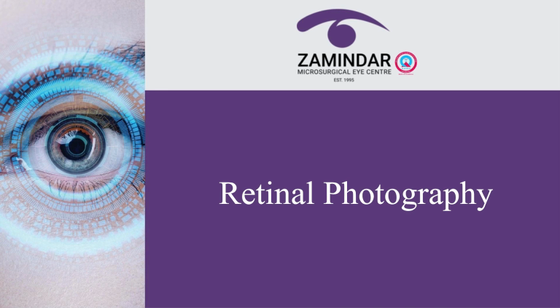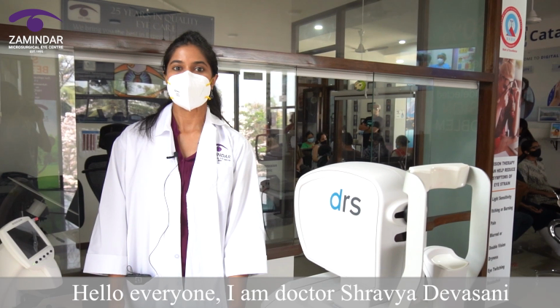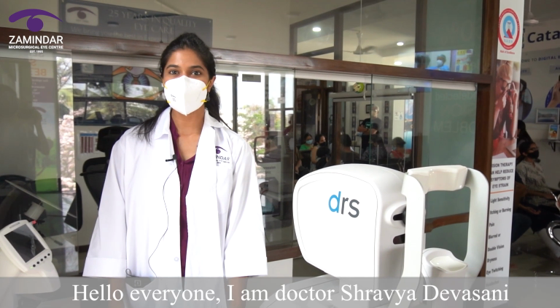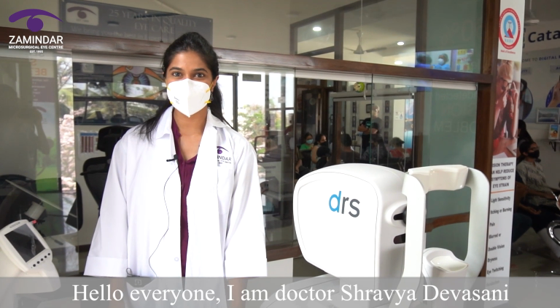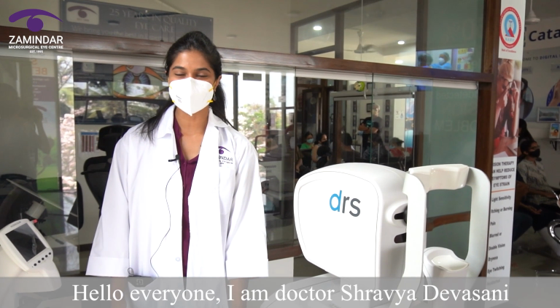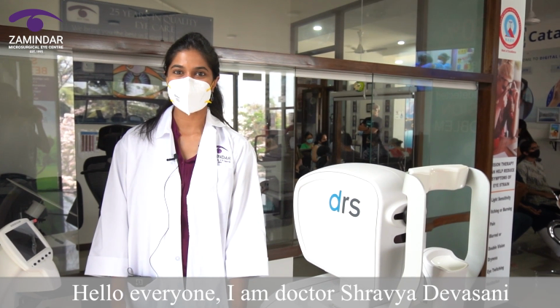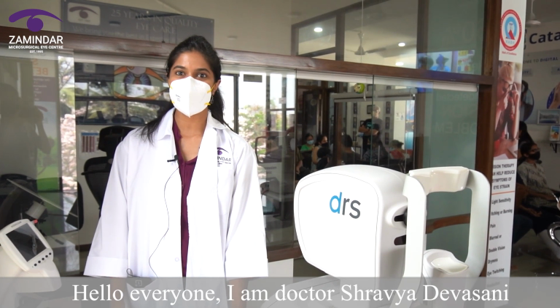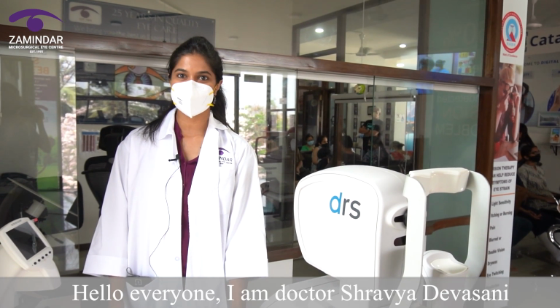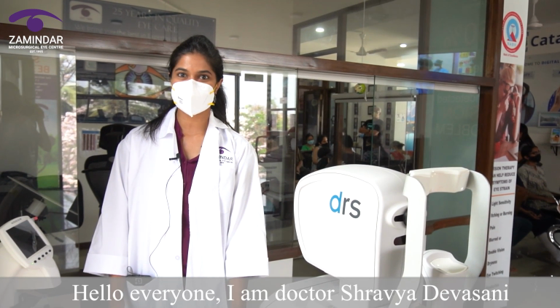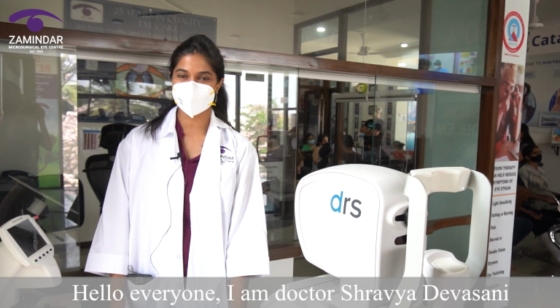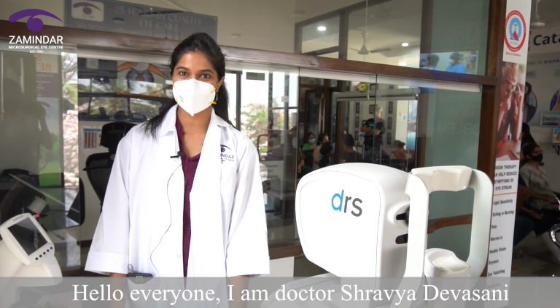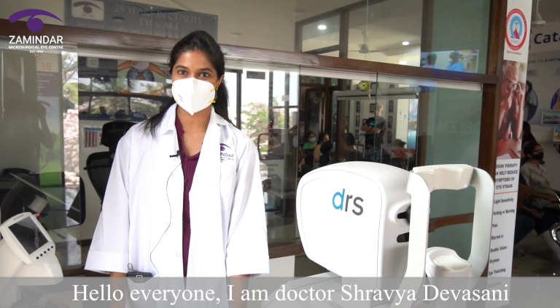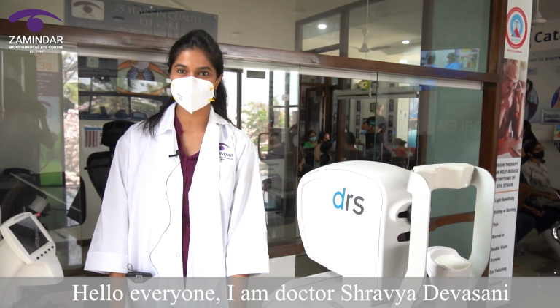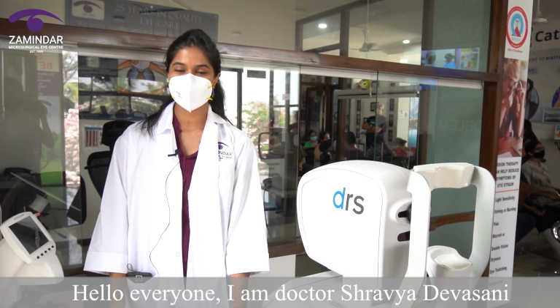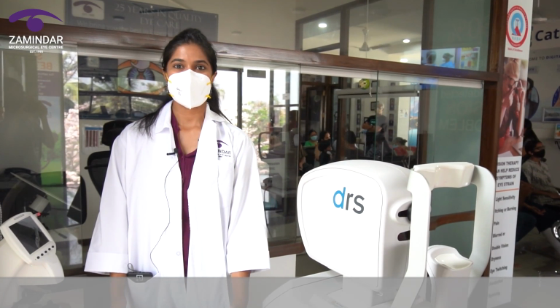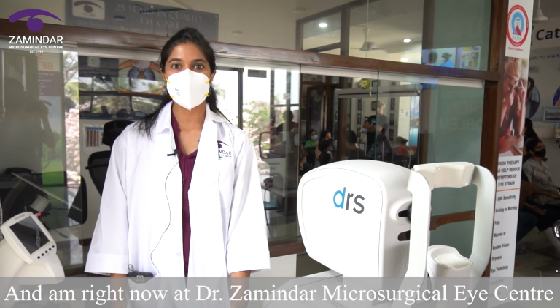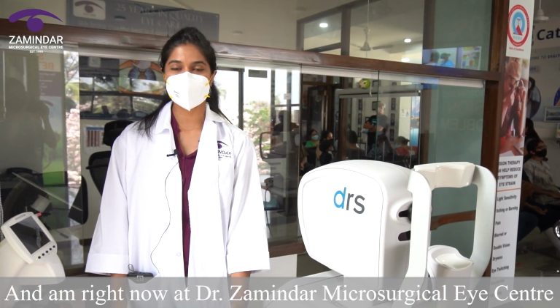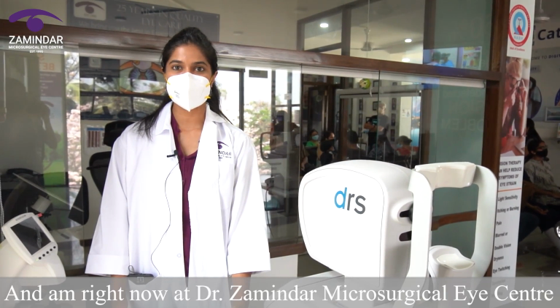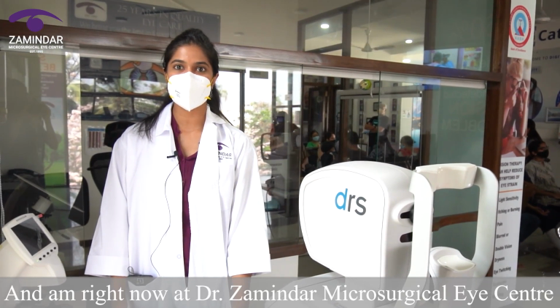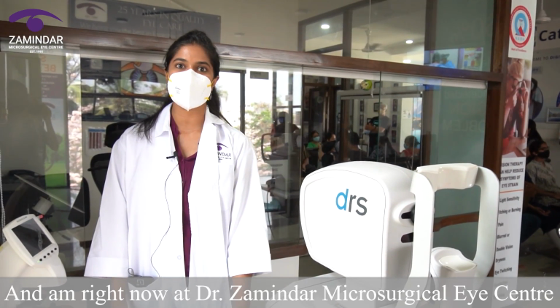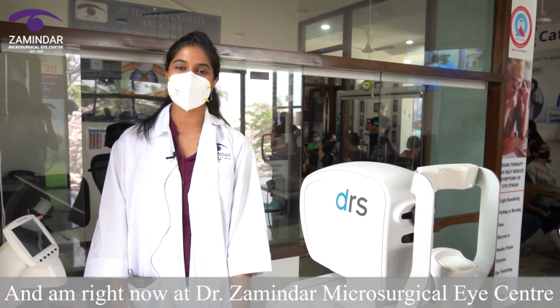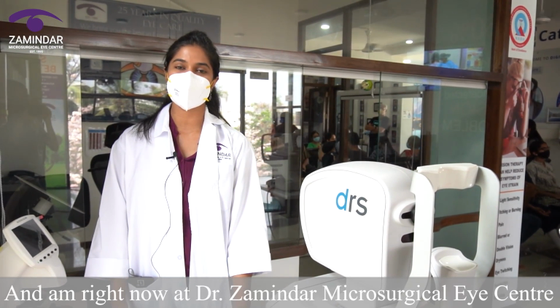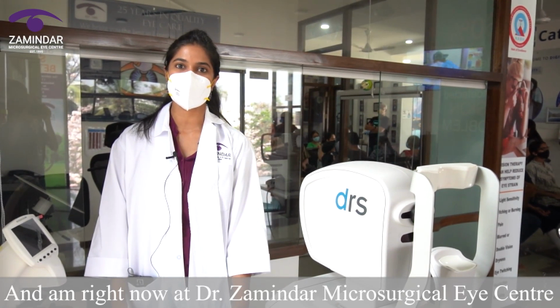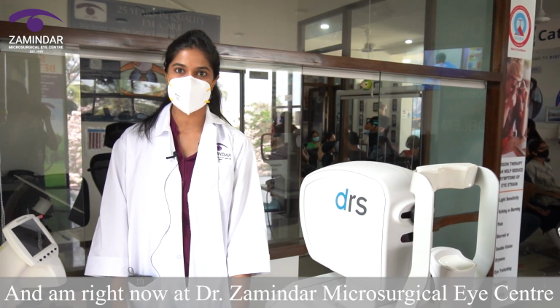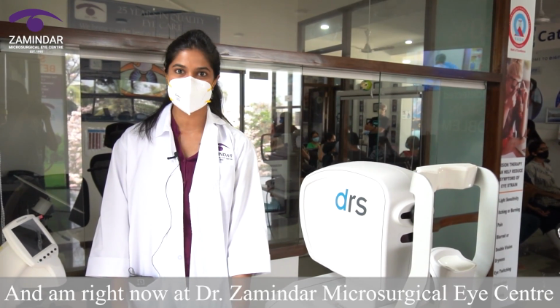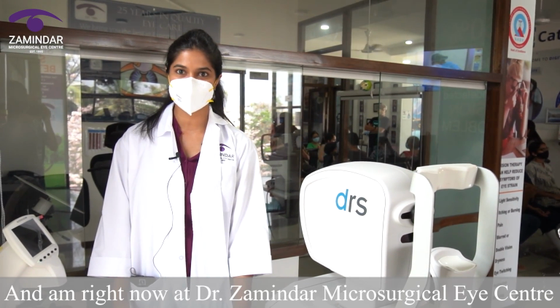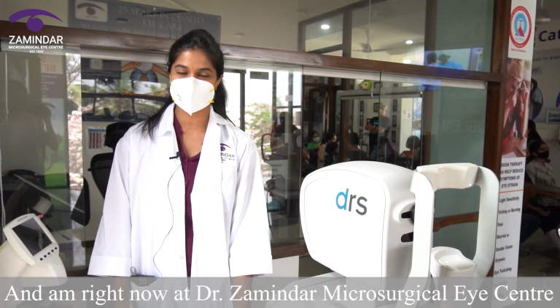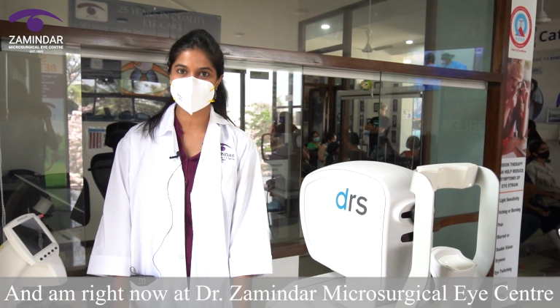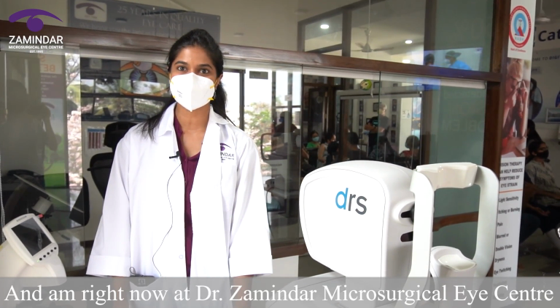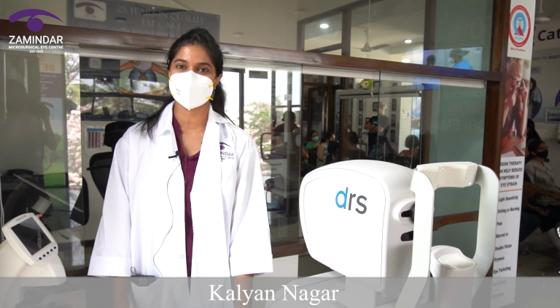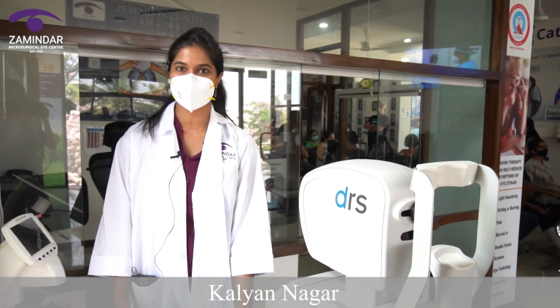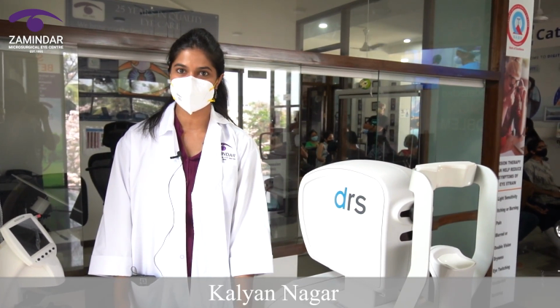Hello everyone, I am Dr. Shravya Devasani and I am right now at Dr. Zamindar Microsurgical Eye Center, Kalyanagar.